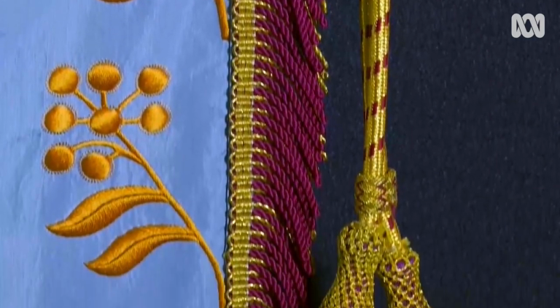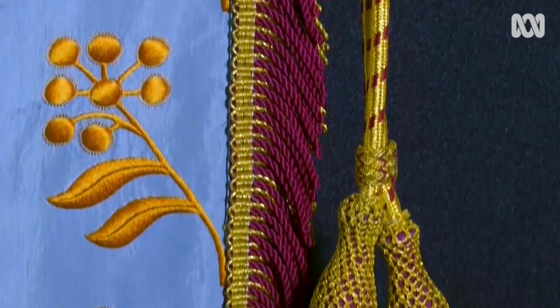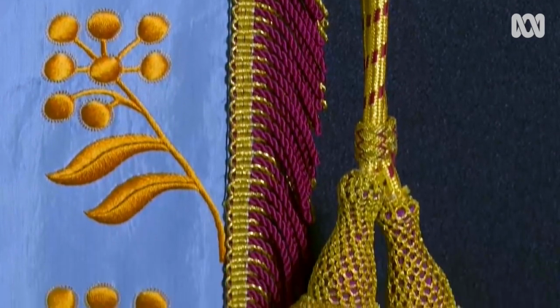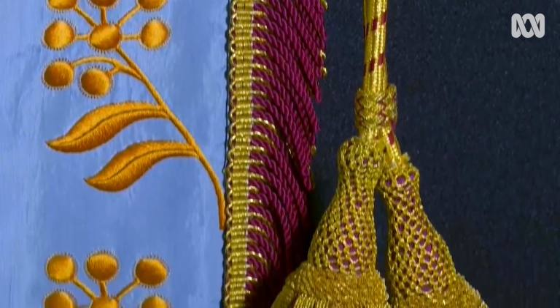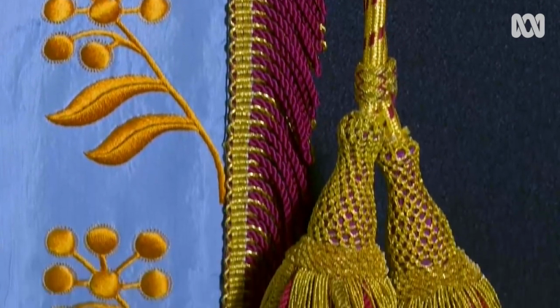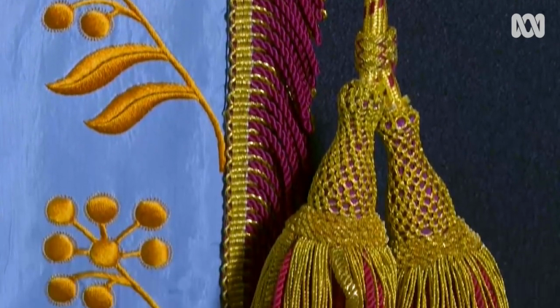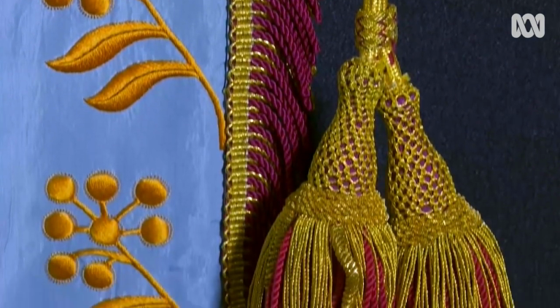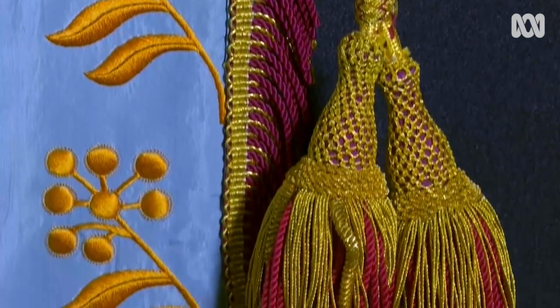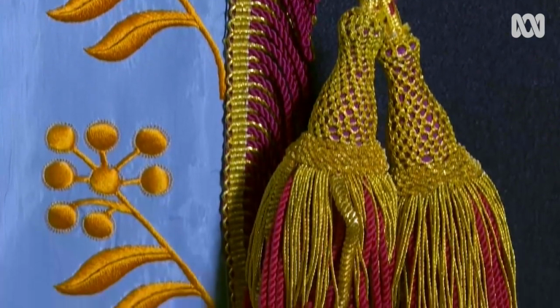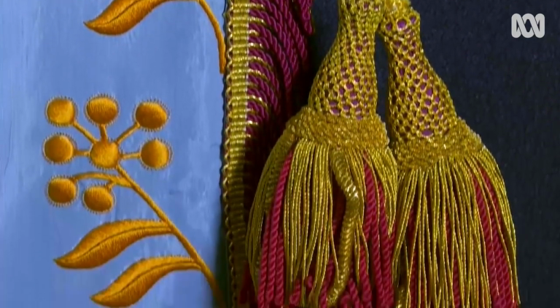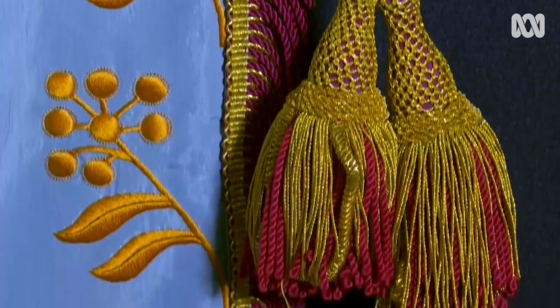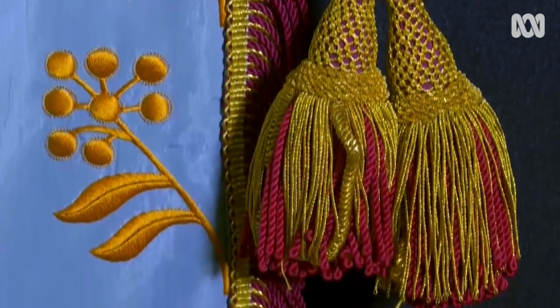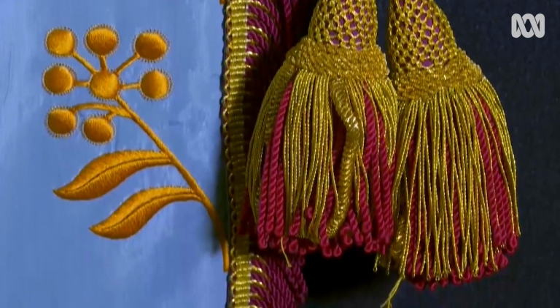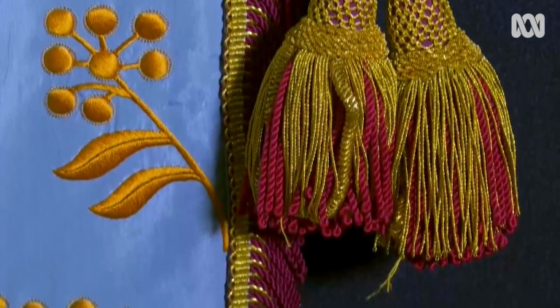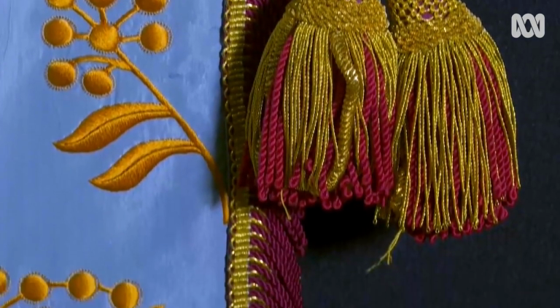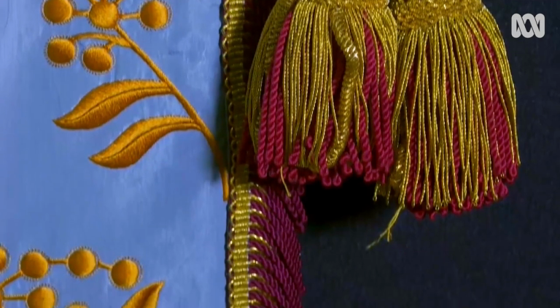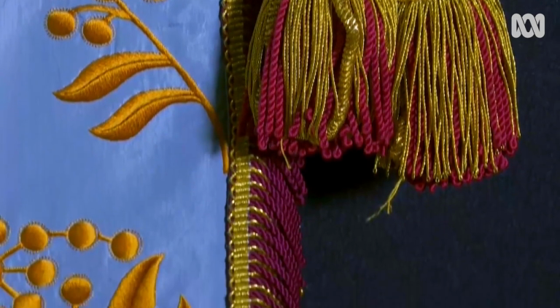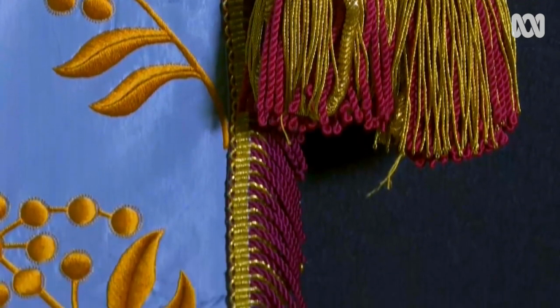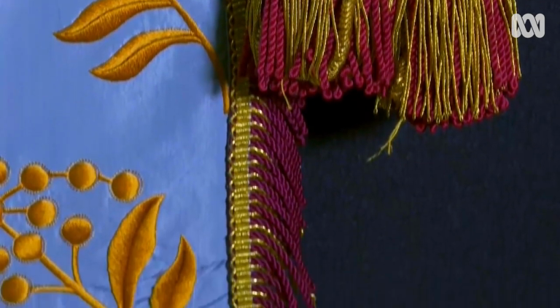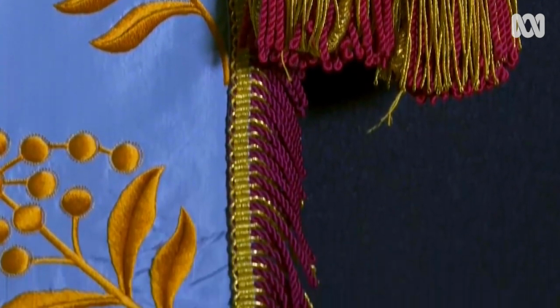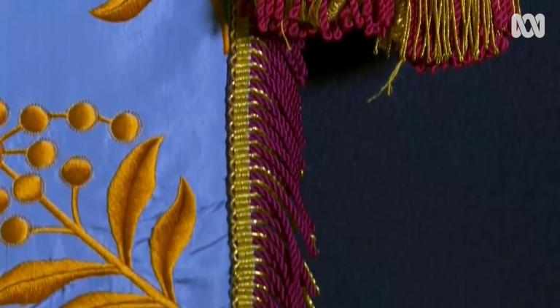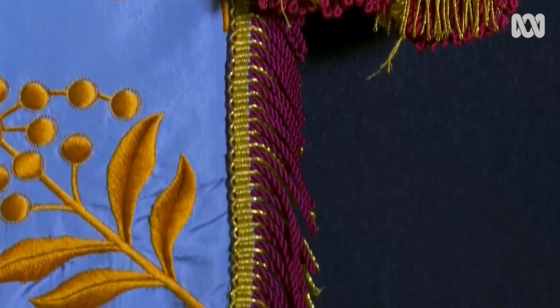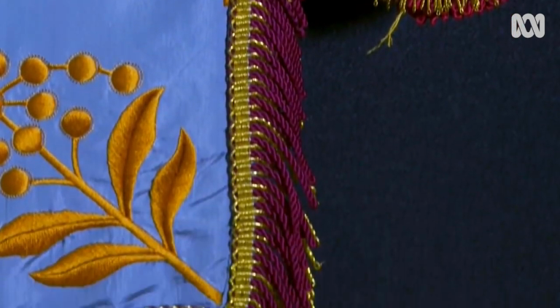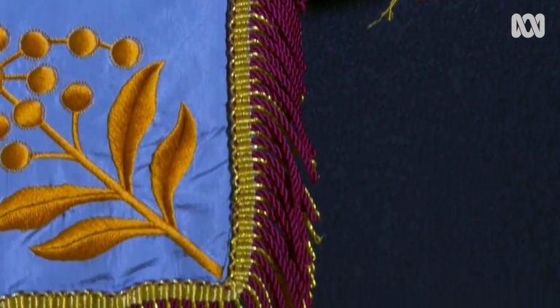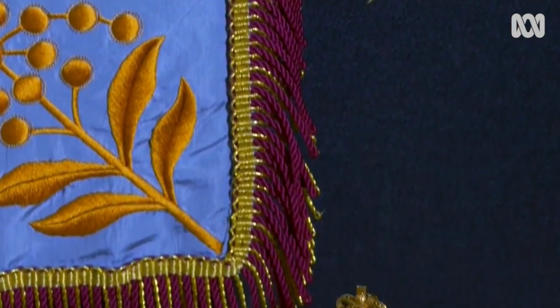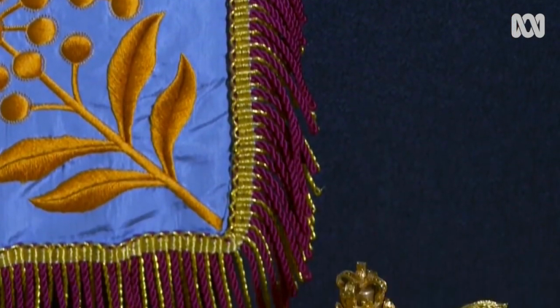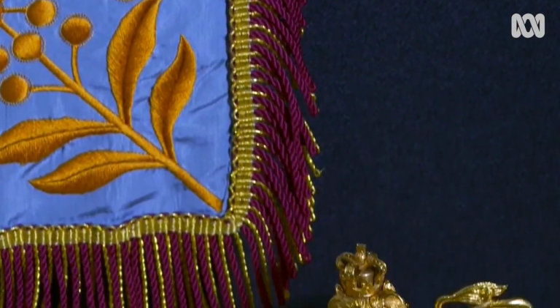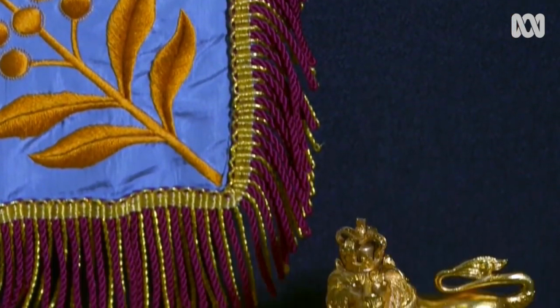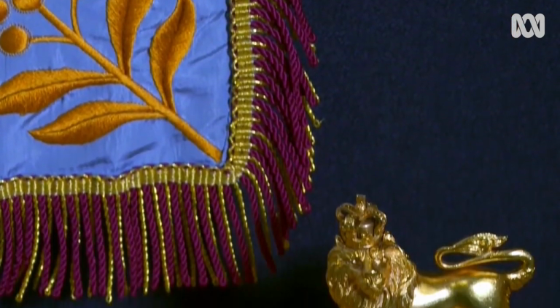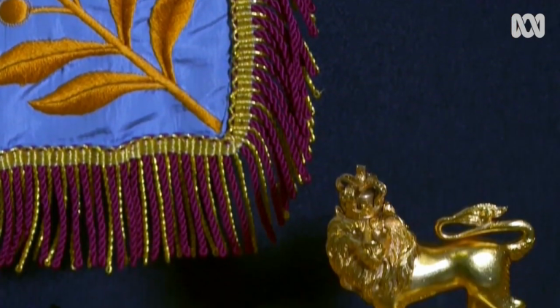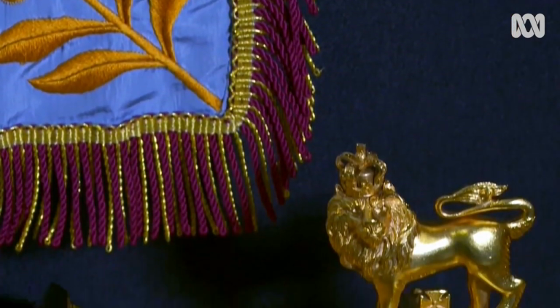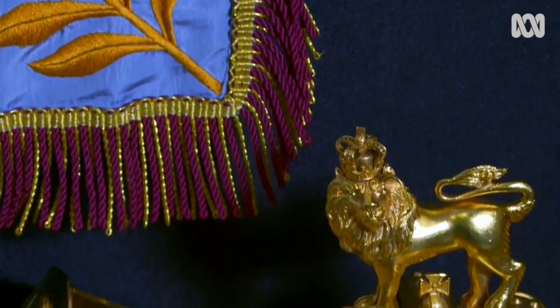The fringing is also important — with gold and dark red, which is the royal colour.